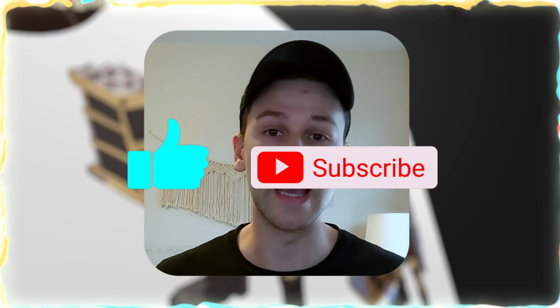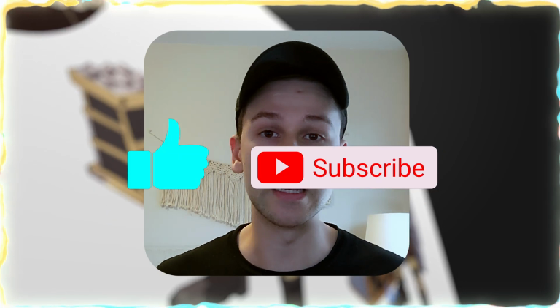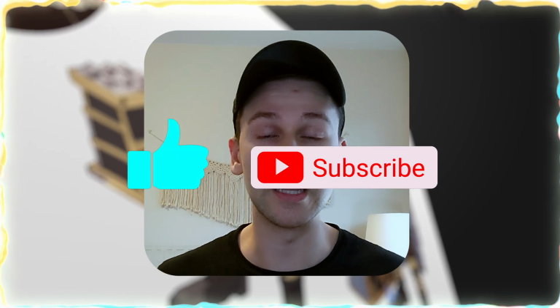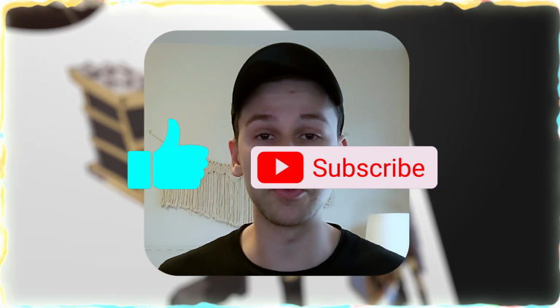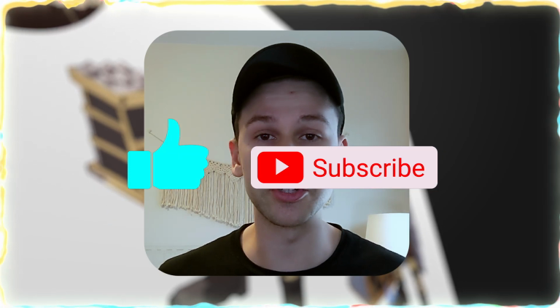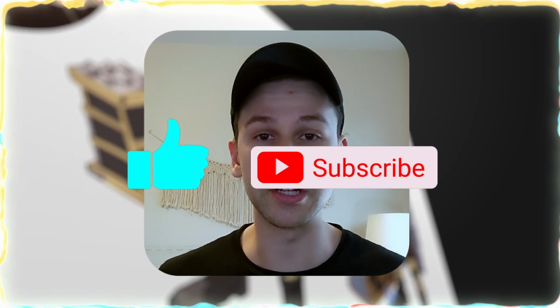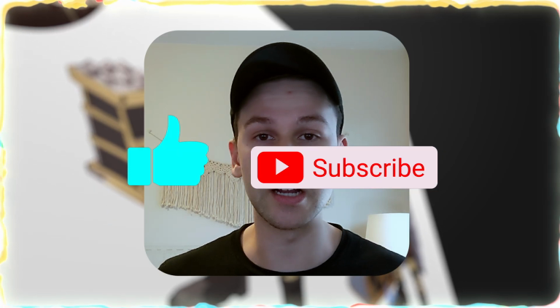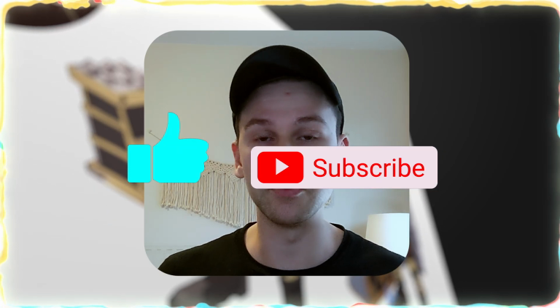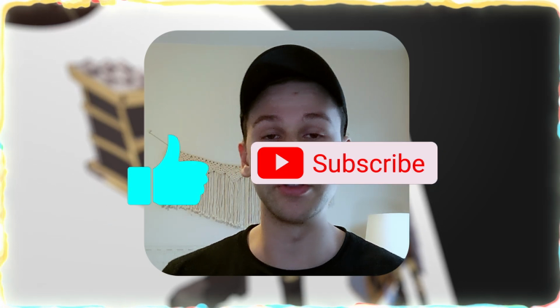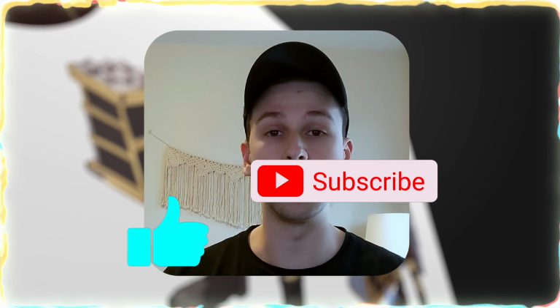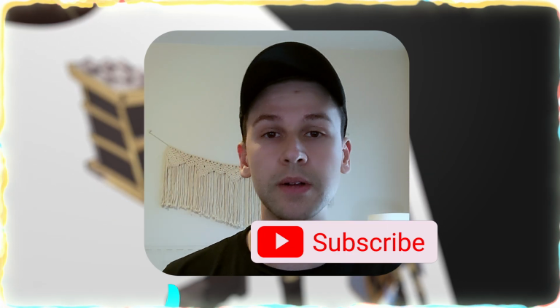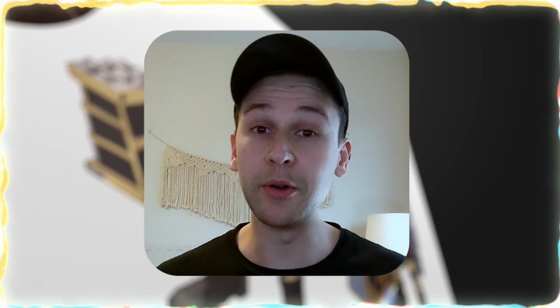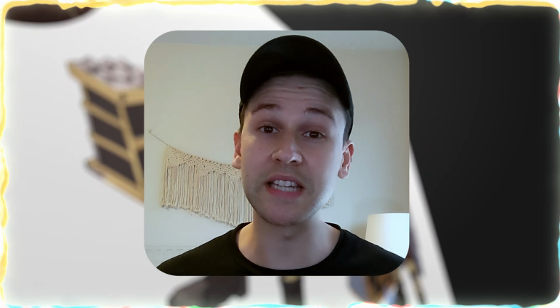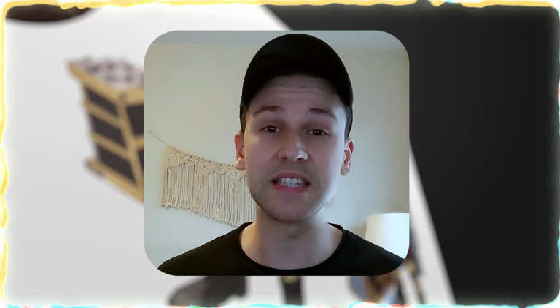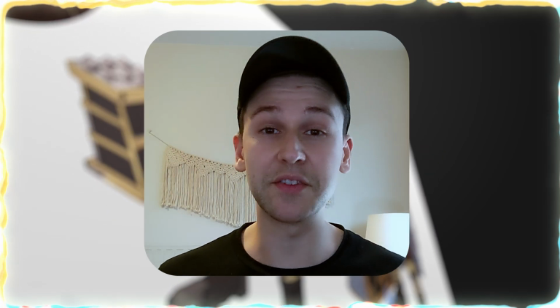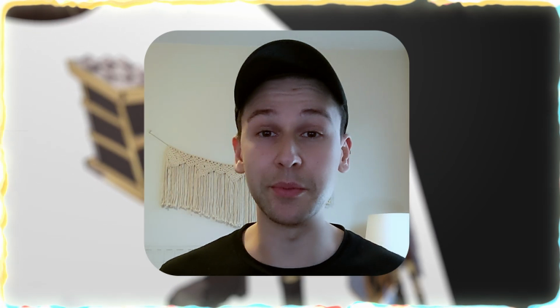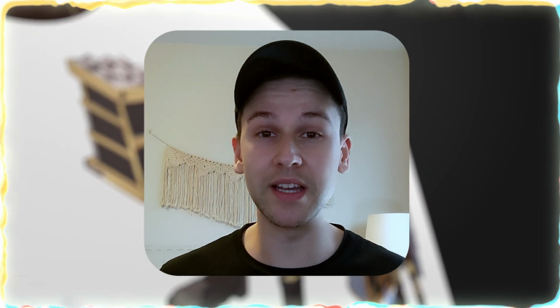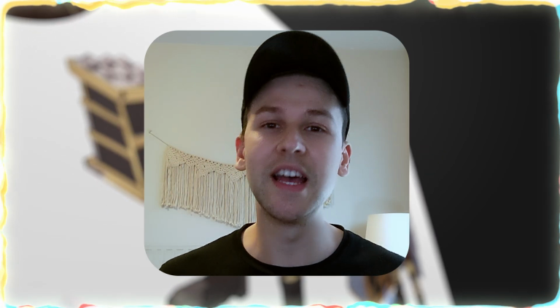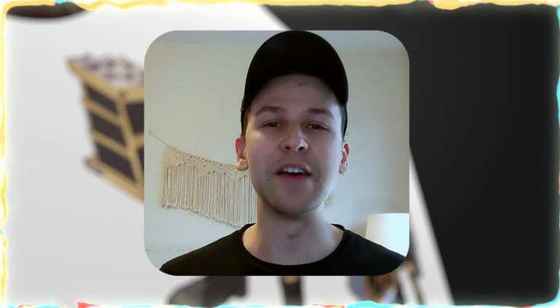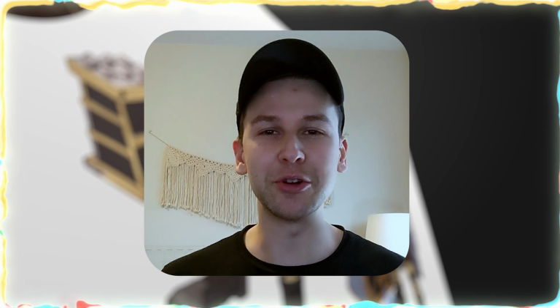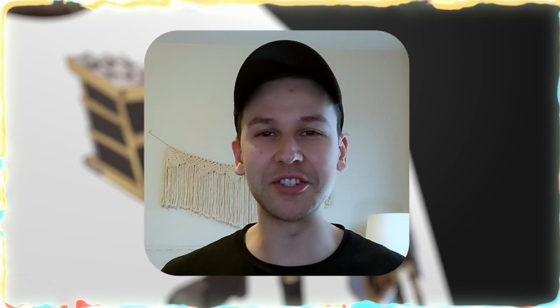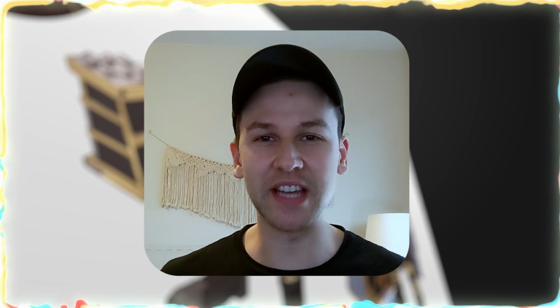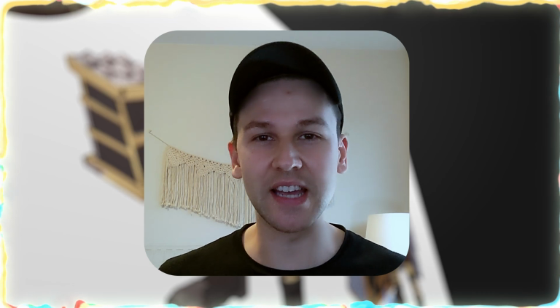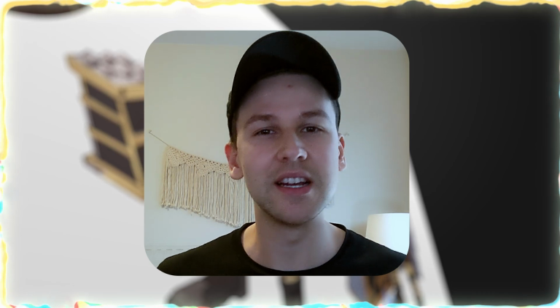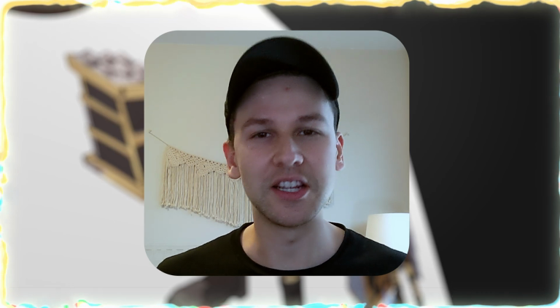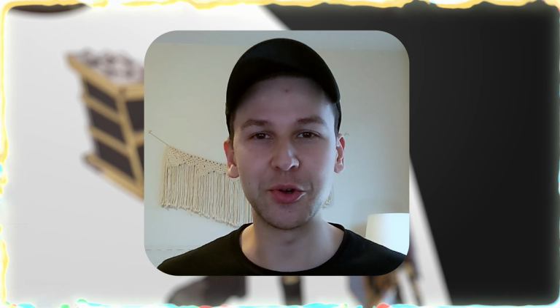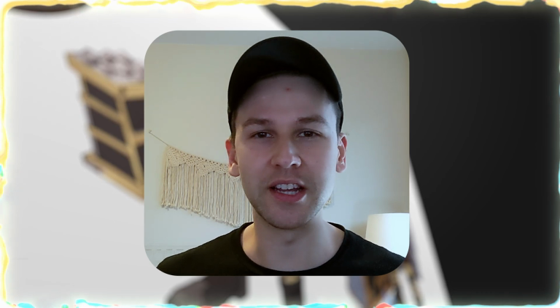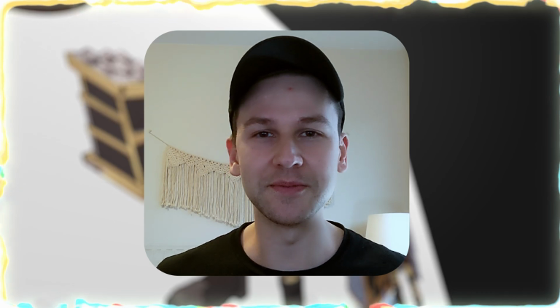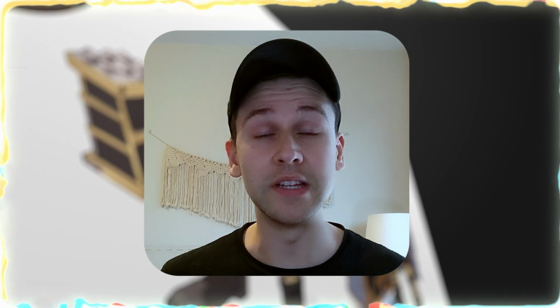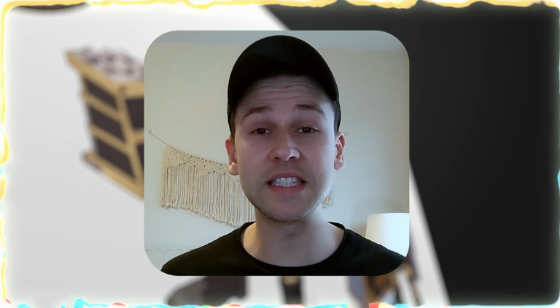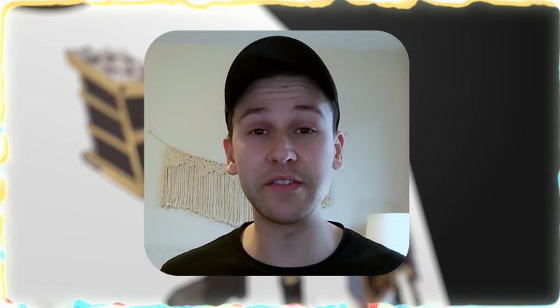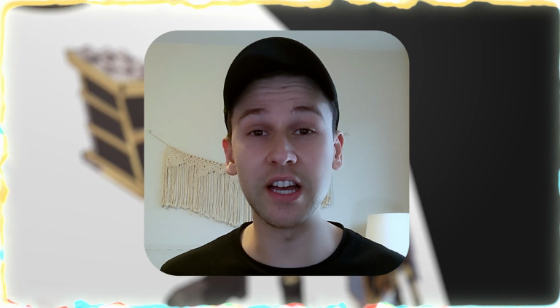I look forward to sharing that with you all. Anyways guys, that's it for me. Have a good rest of your day. I'll see you all later. Feliz Navidad.